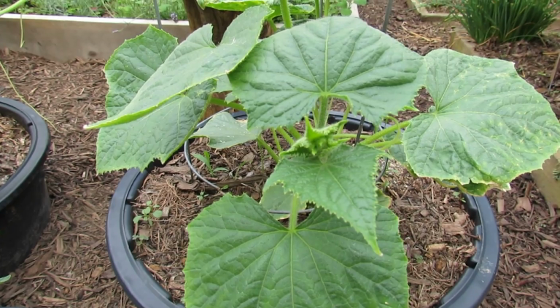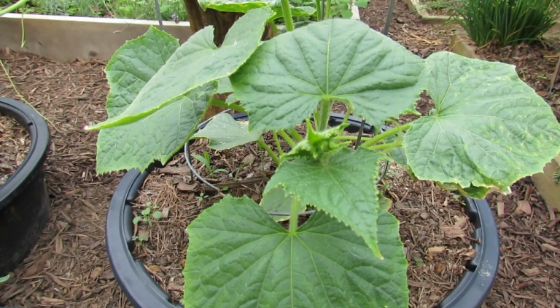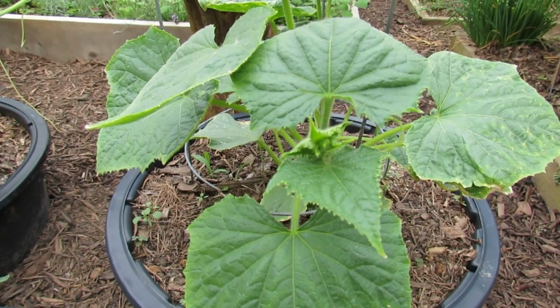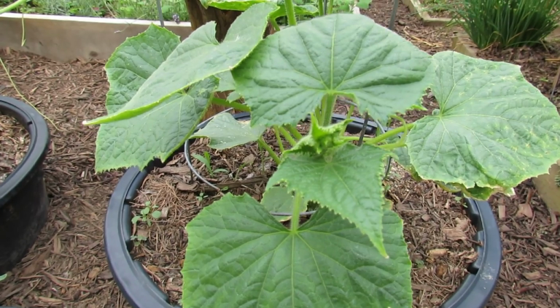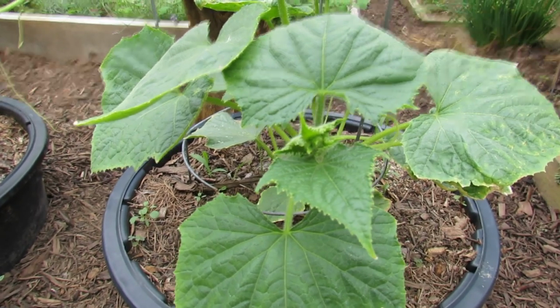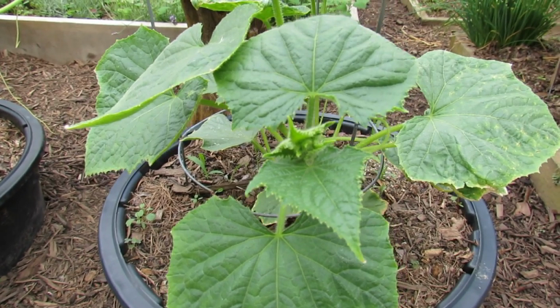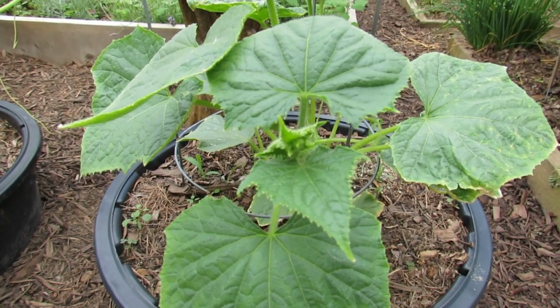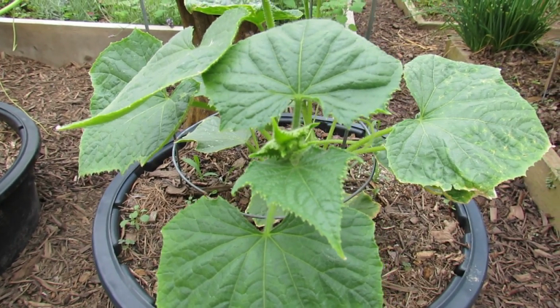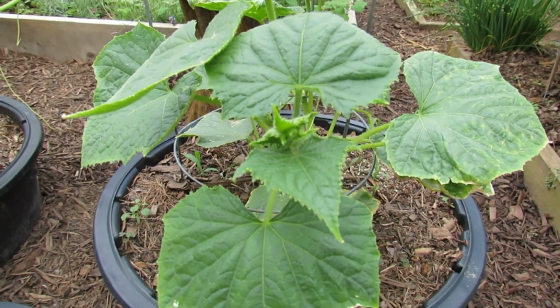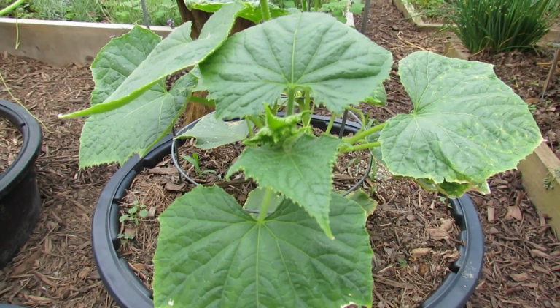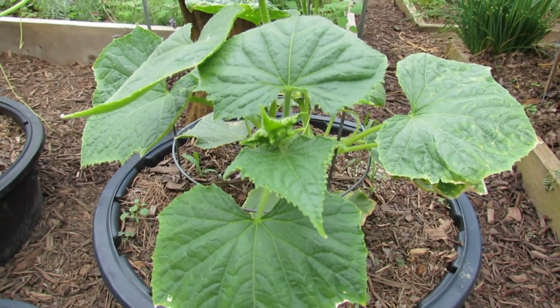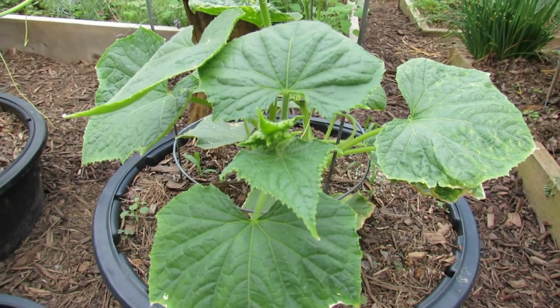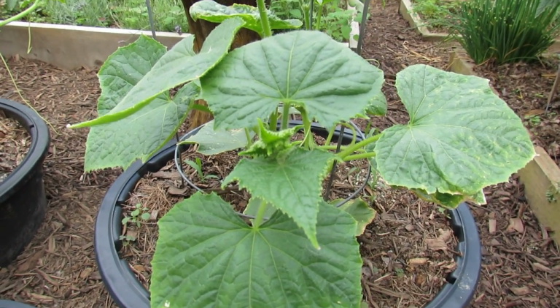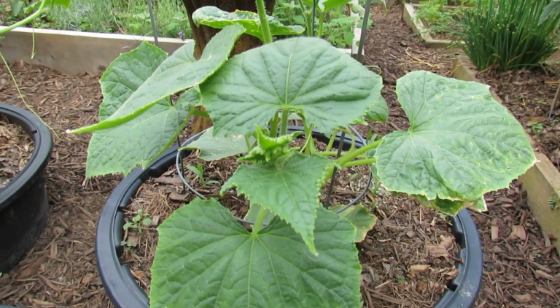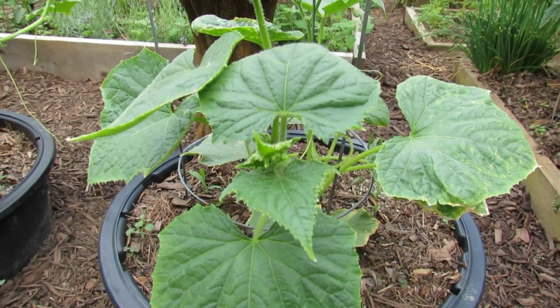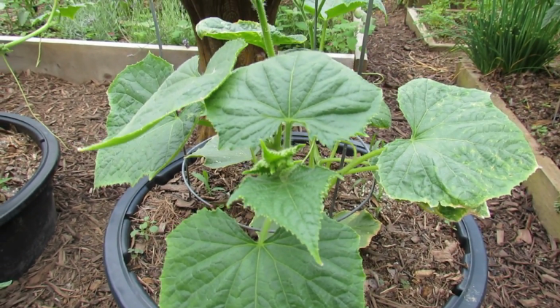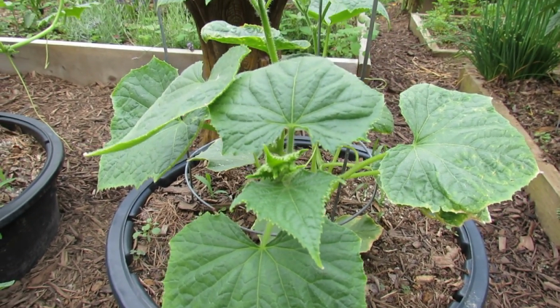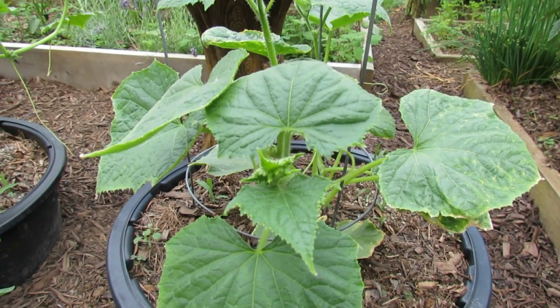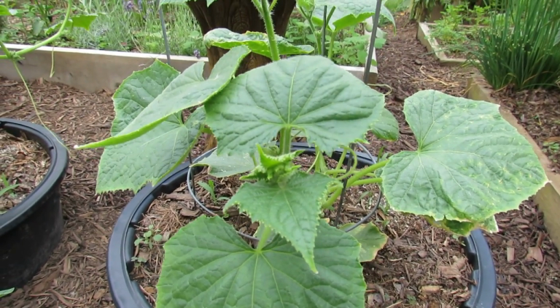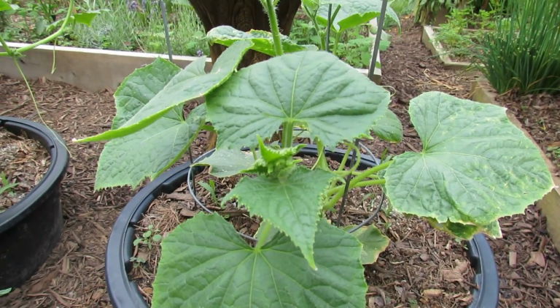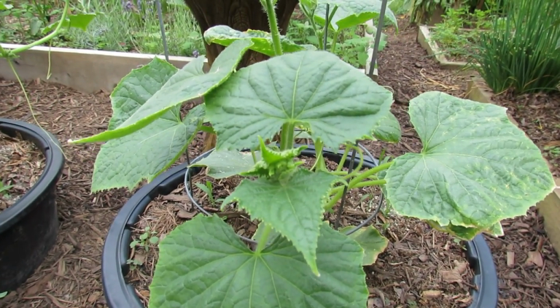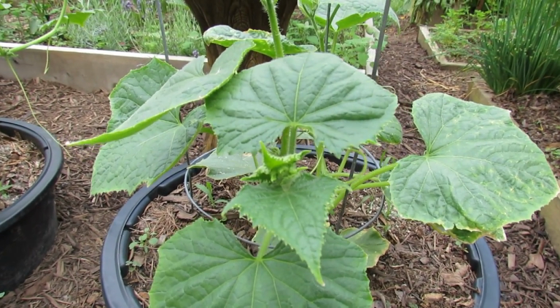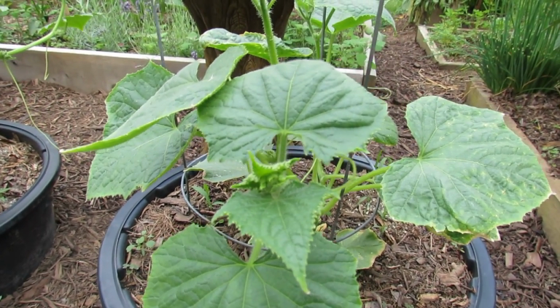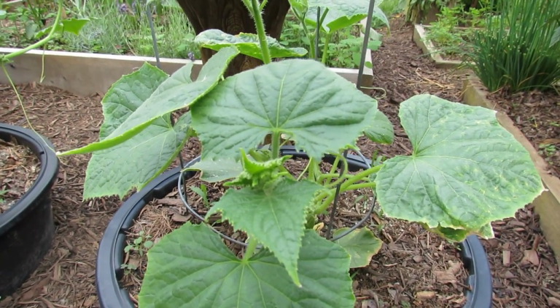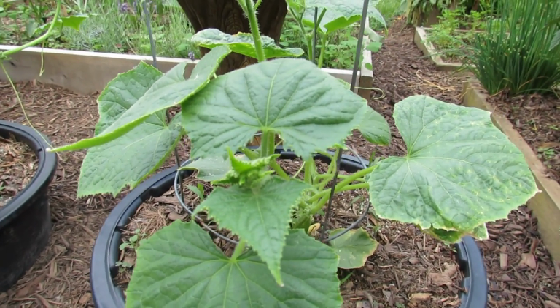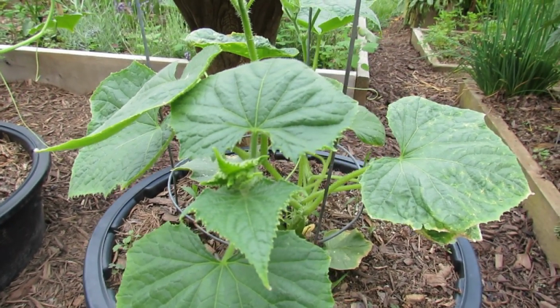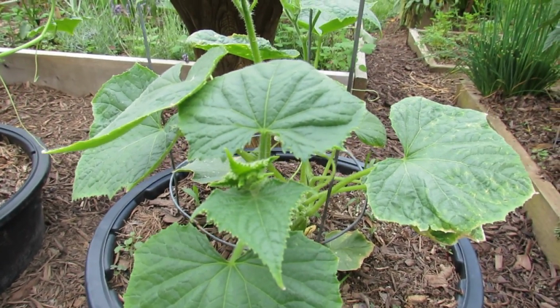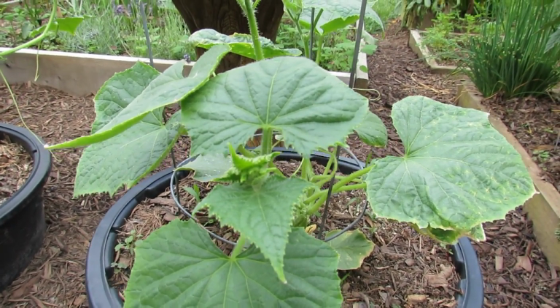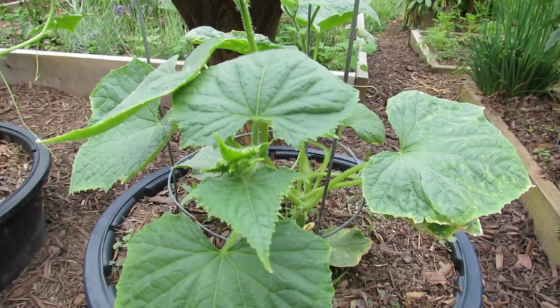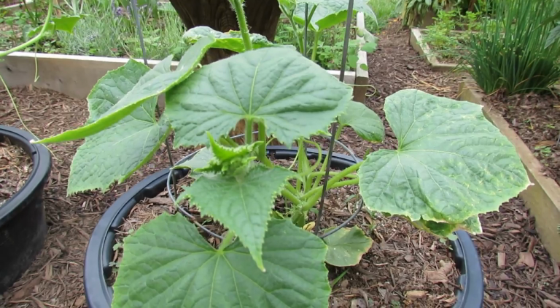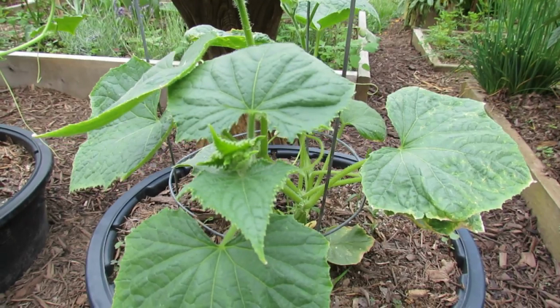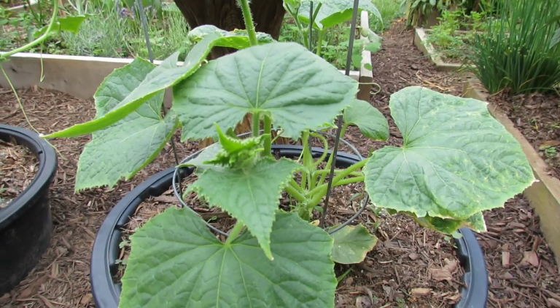Welcome to the Rustic Garden. Today I want to talk to you about cucumber plants and how to identify insect damage.